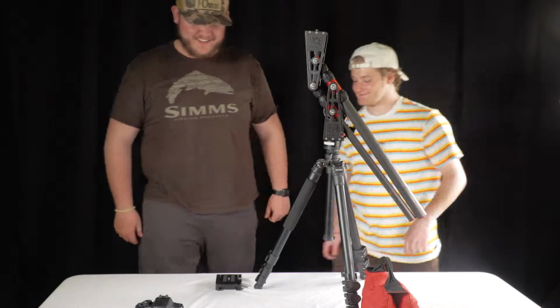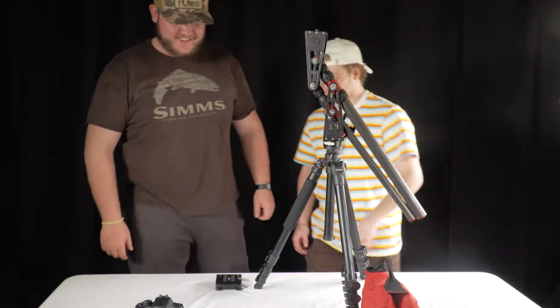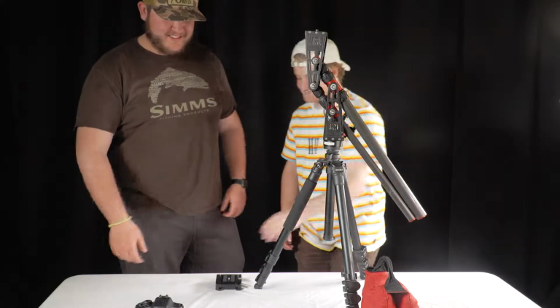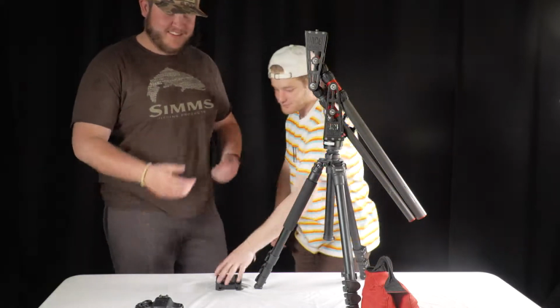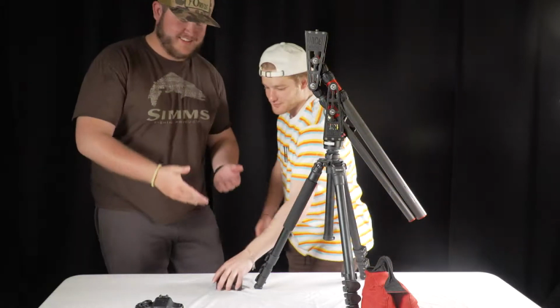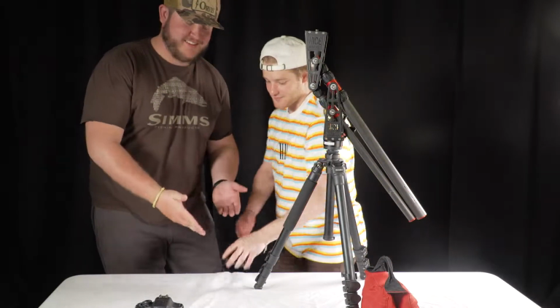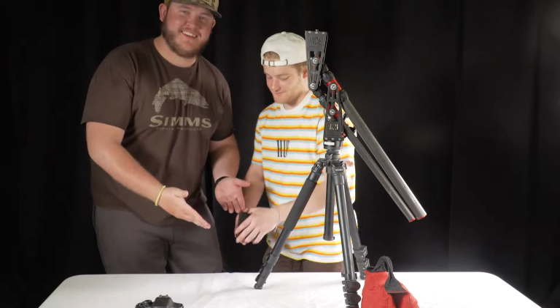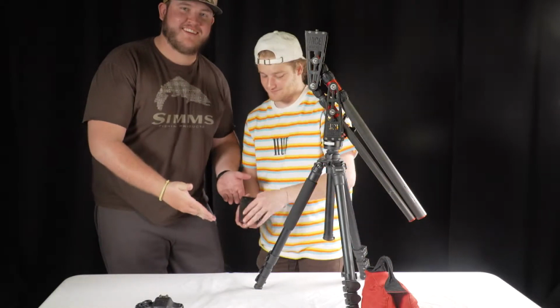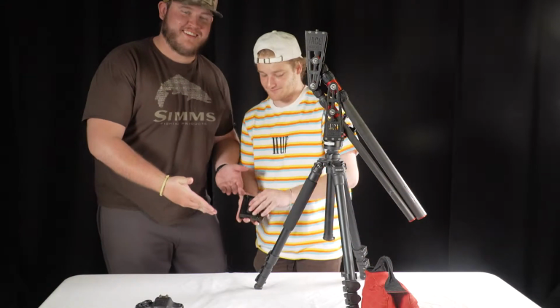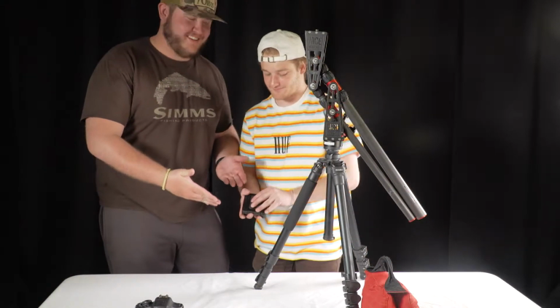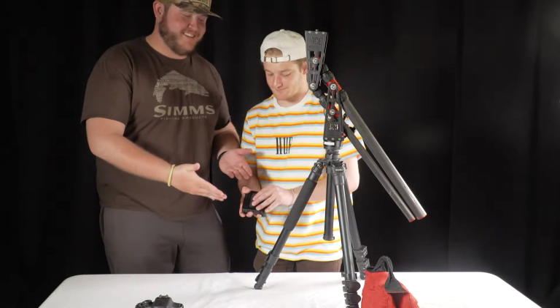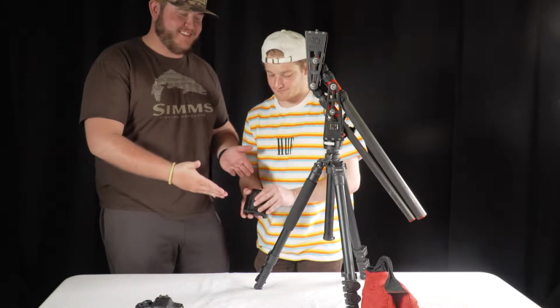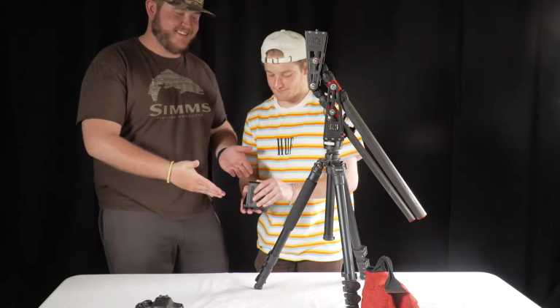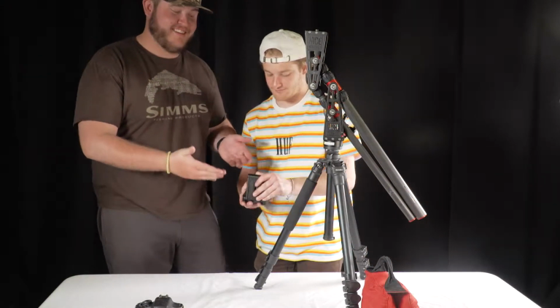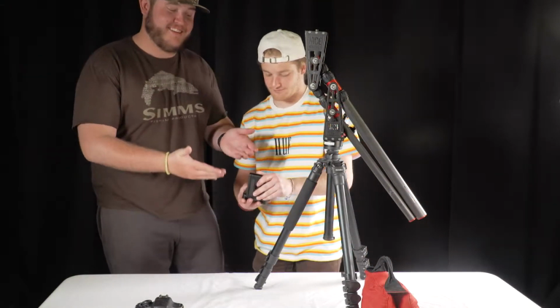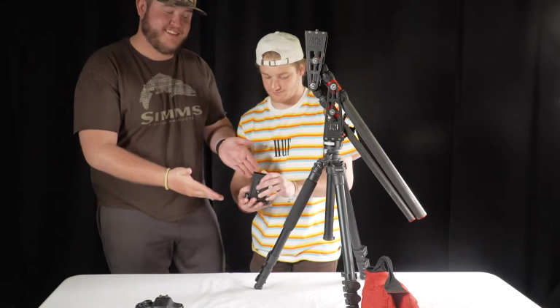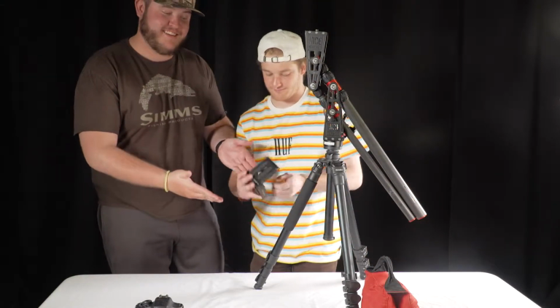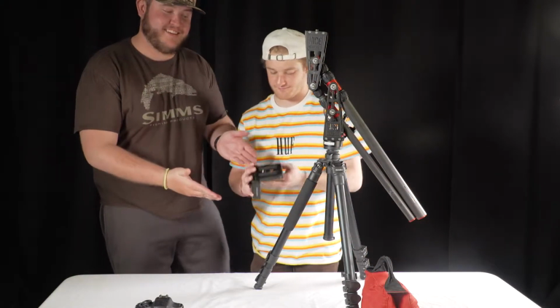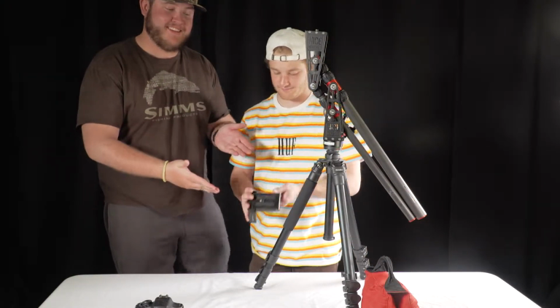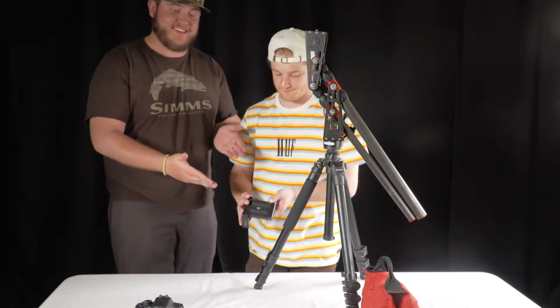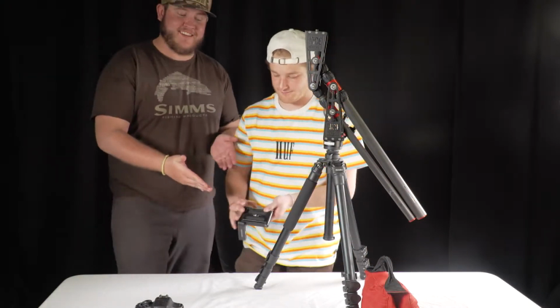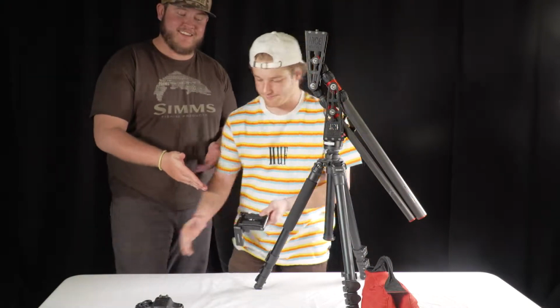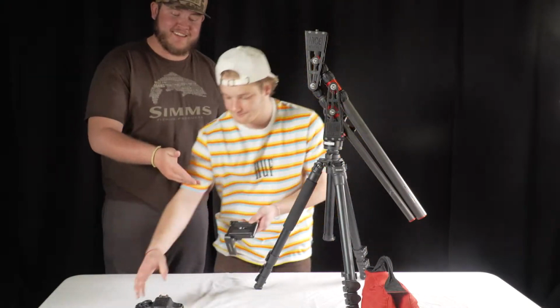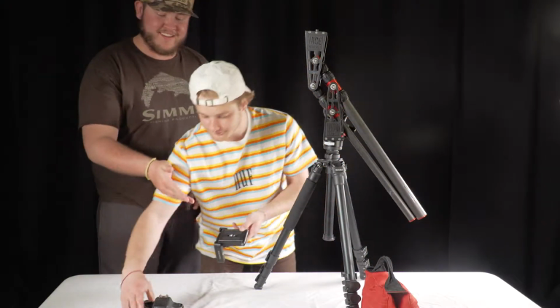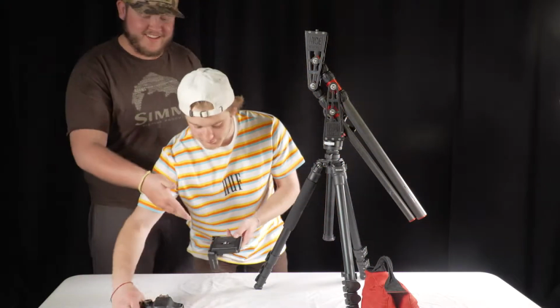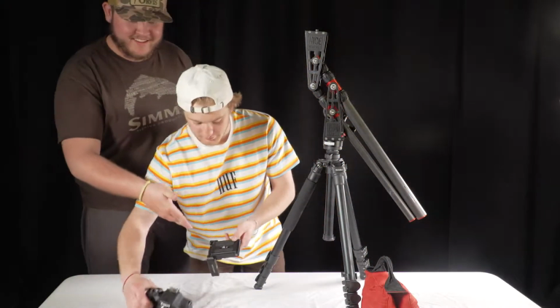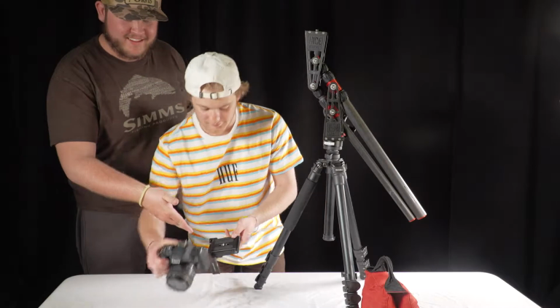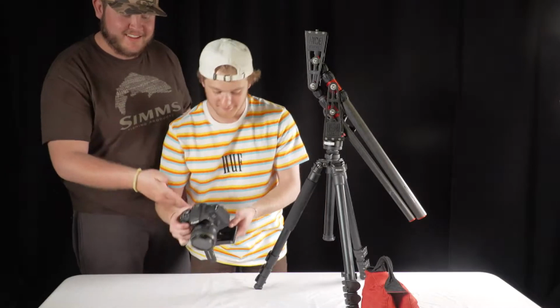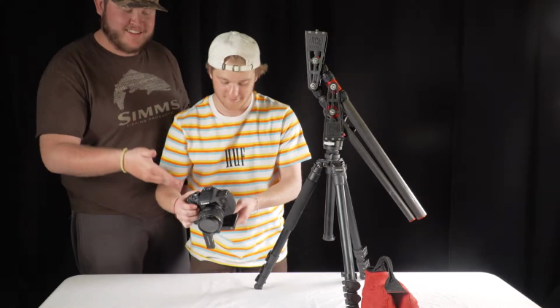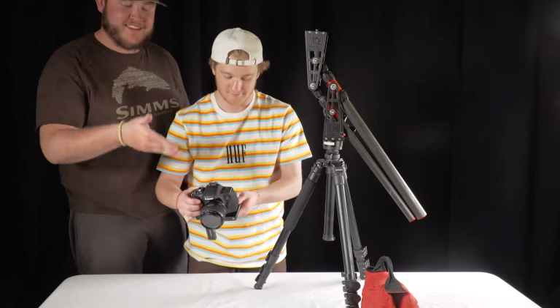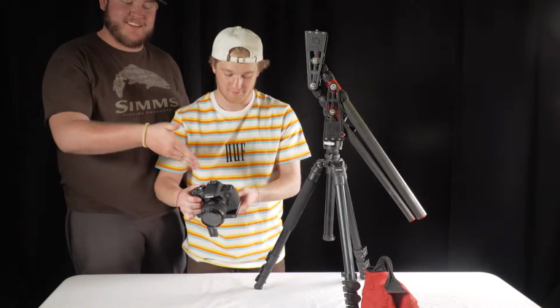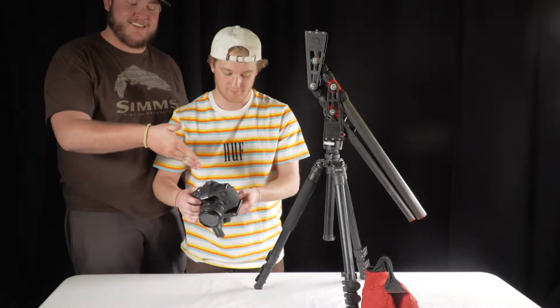After this, attach your camera to the jib arm. Make sure the camera is secure.